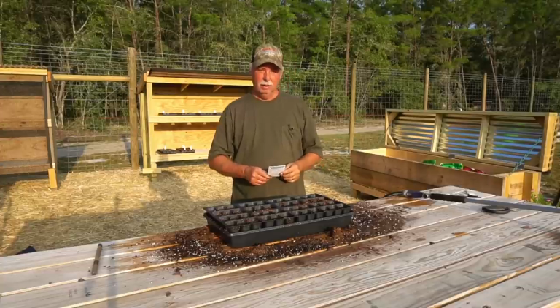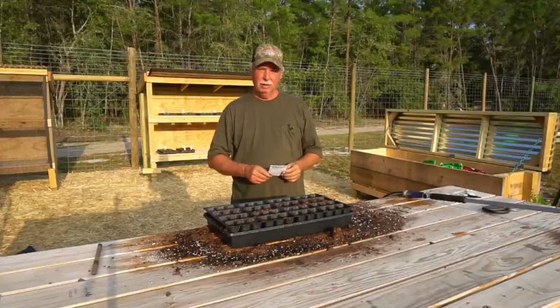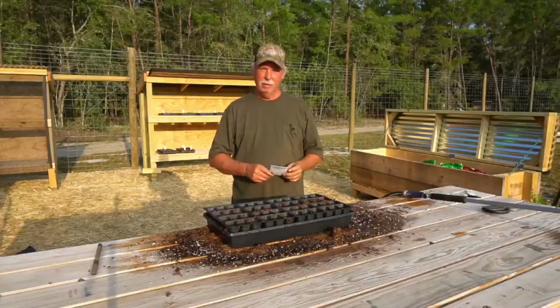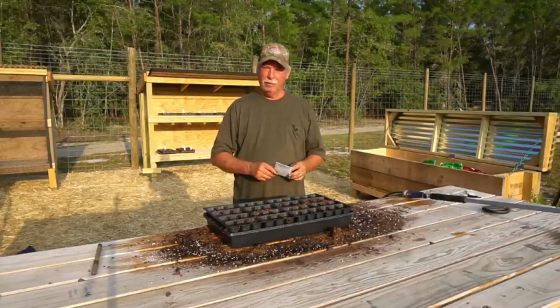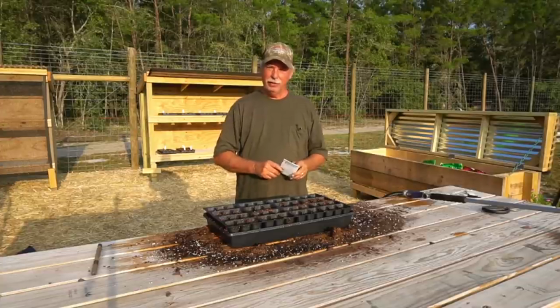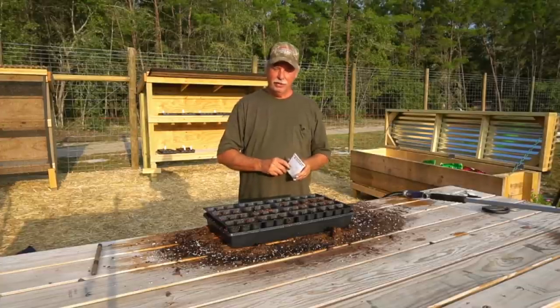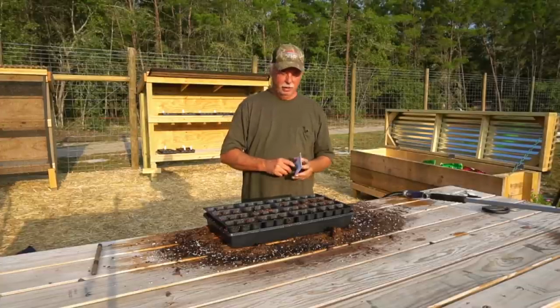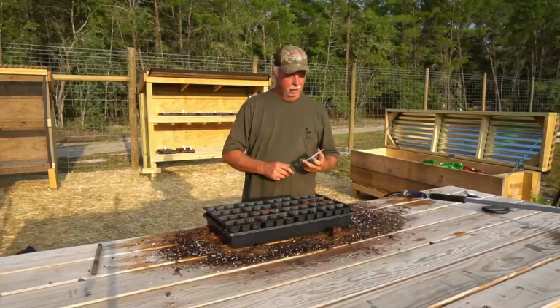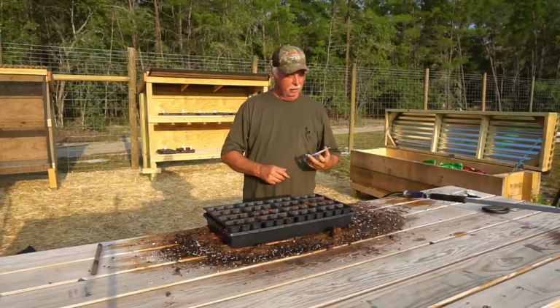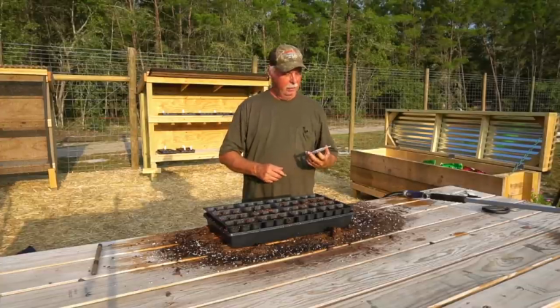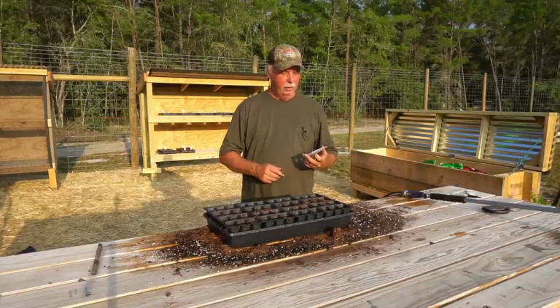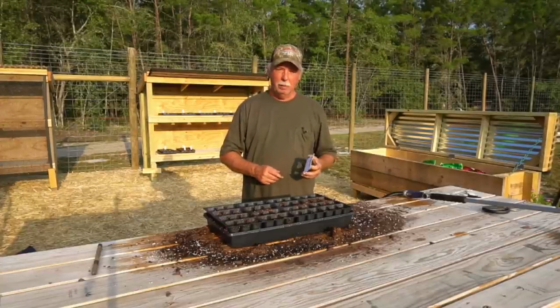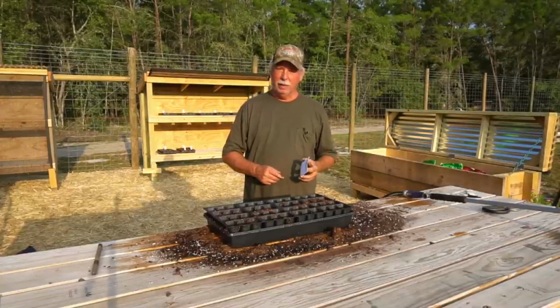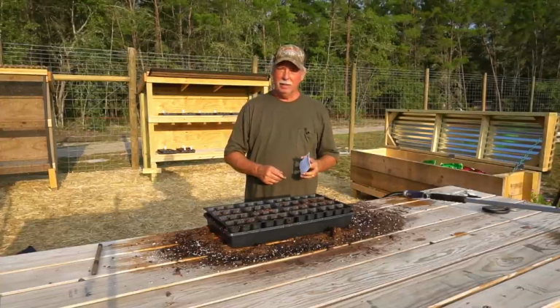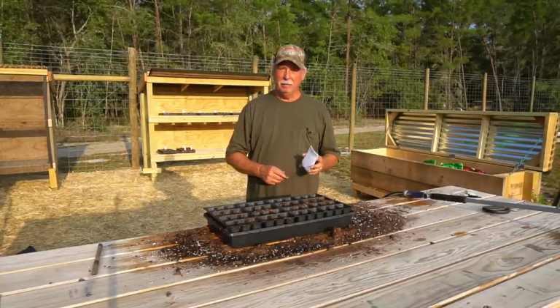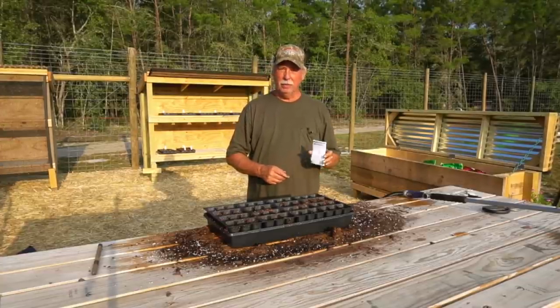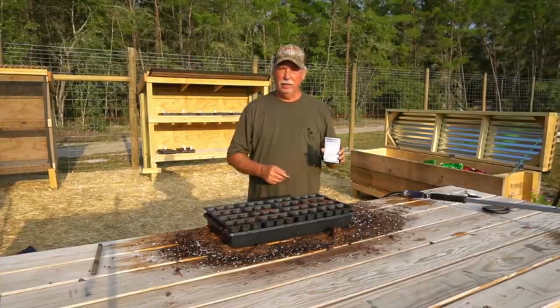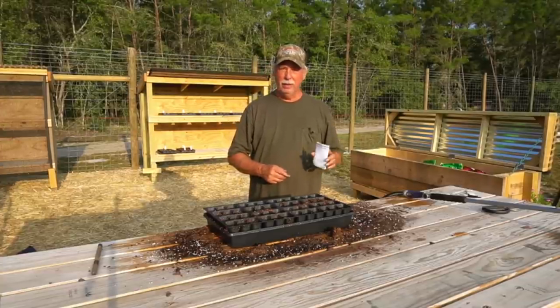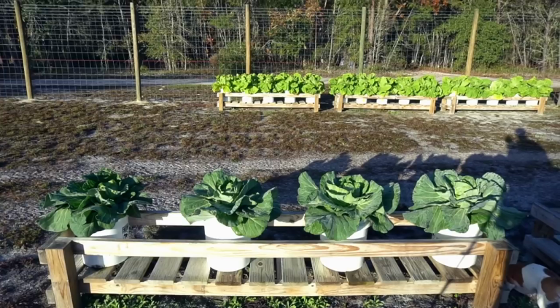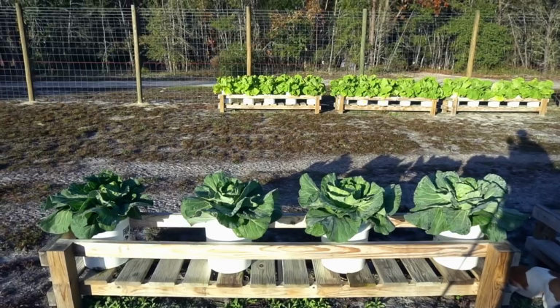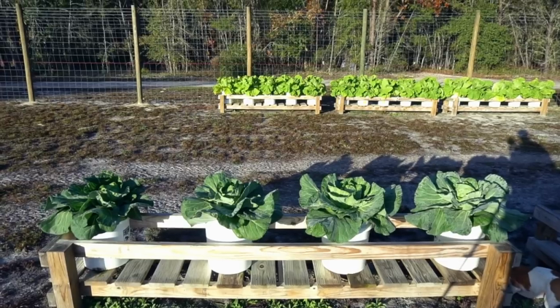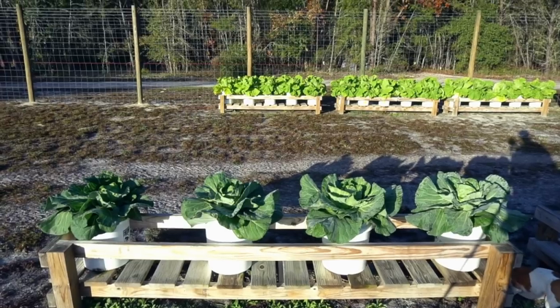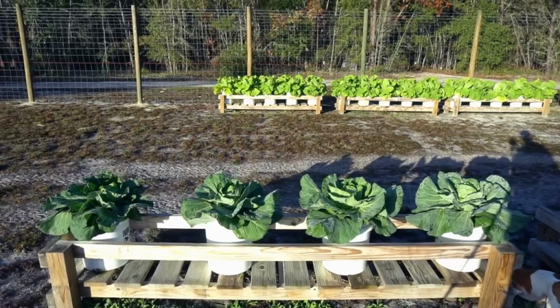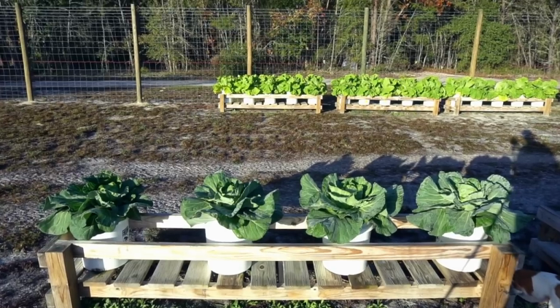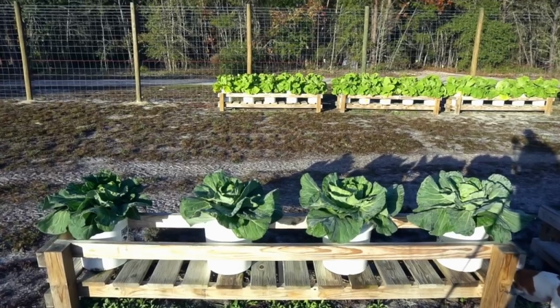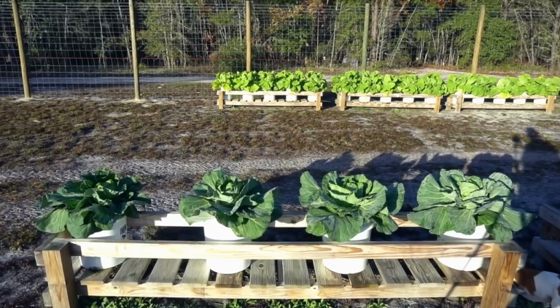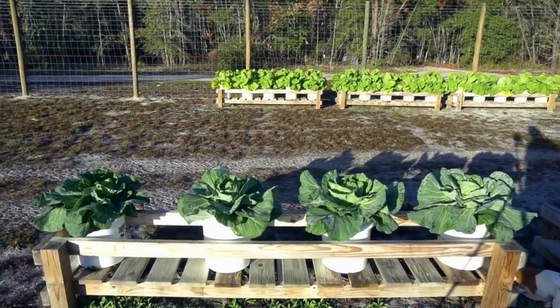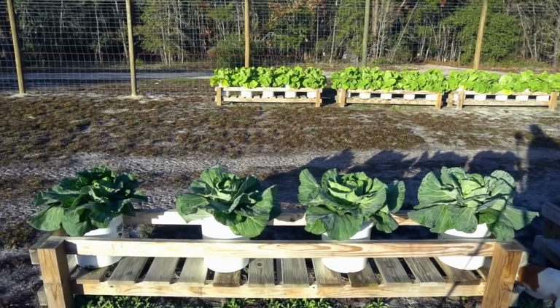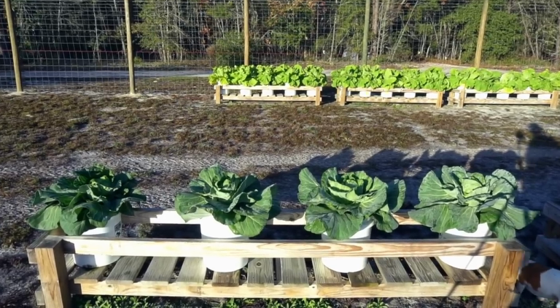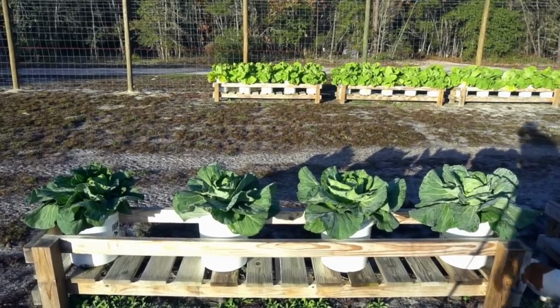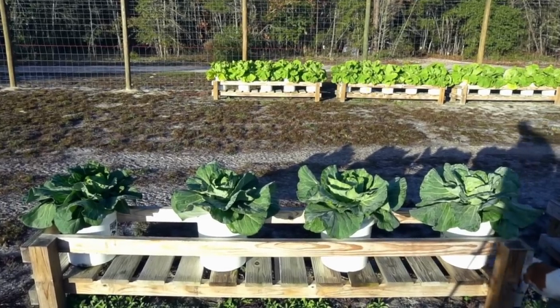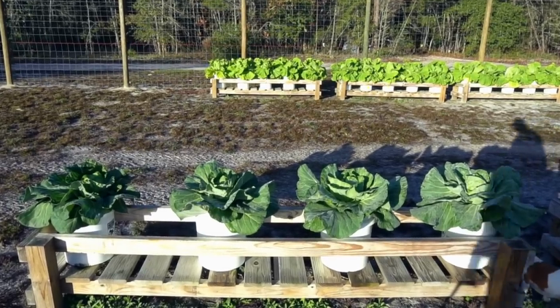Well, good morning, friends. Today we're going to plant some Foreo cabbage and we're going to grow them in five-gallon buckets.